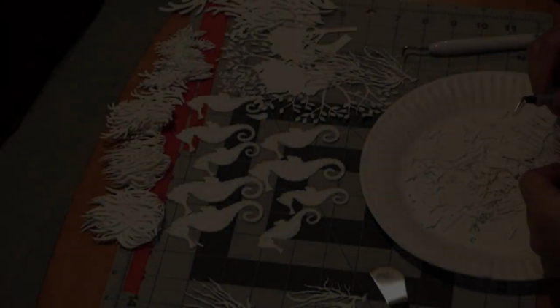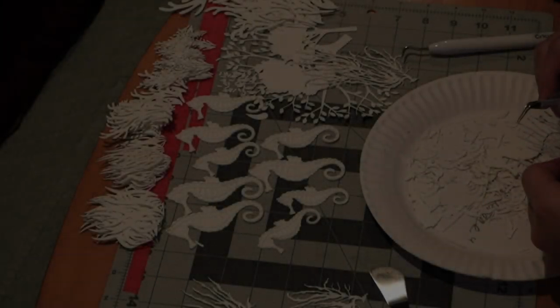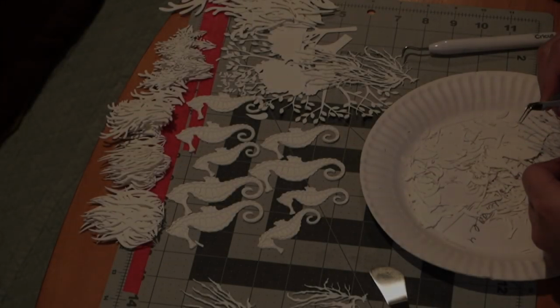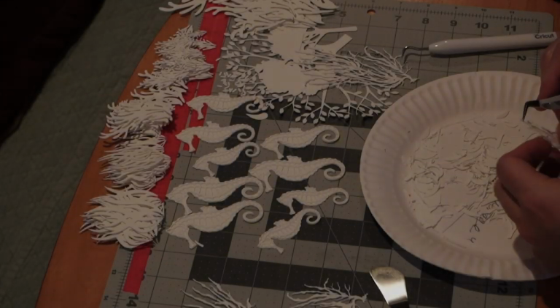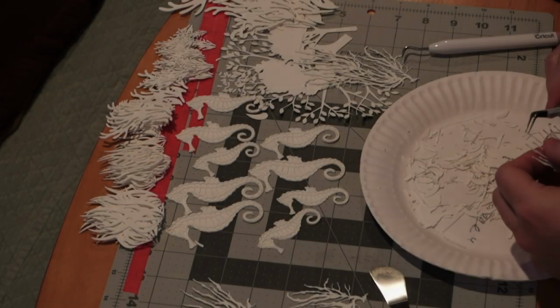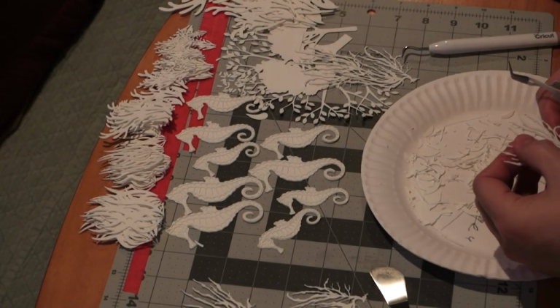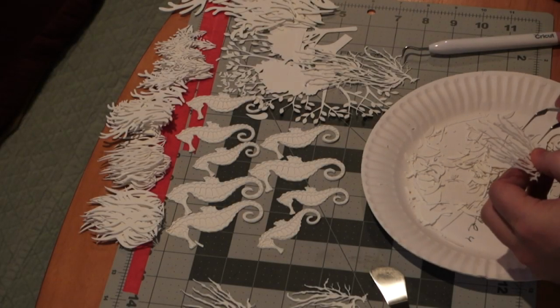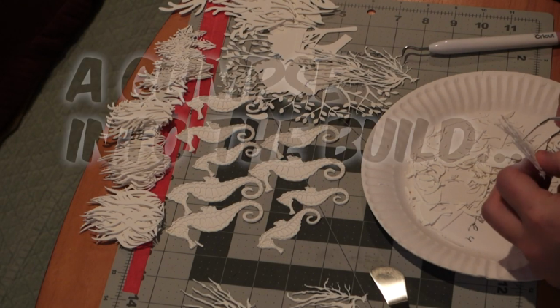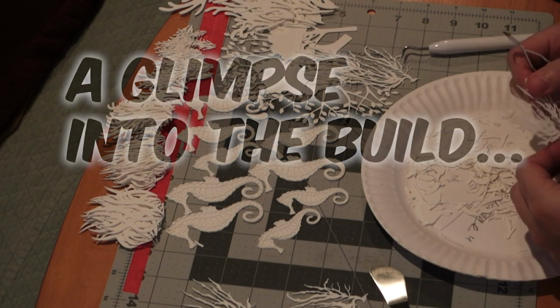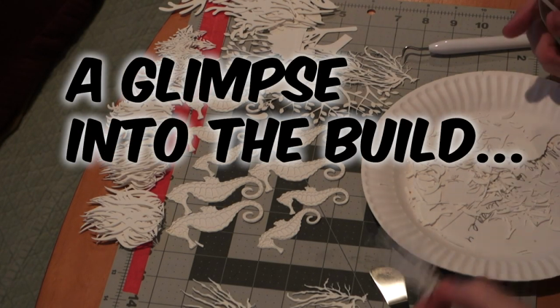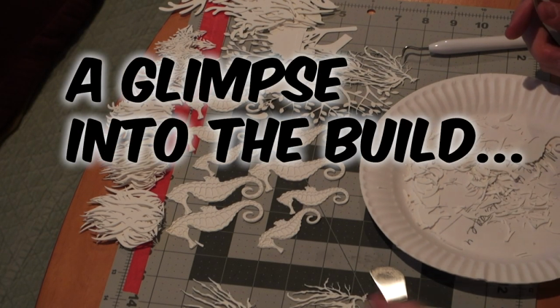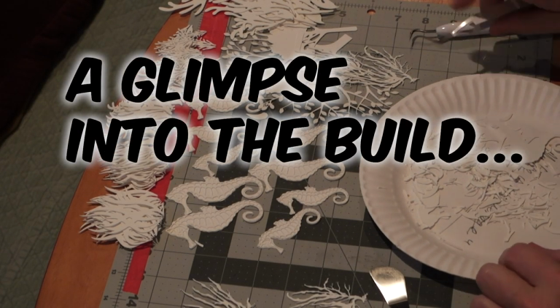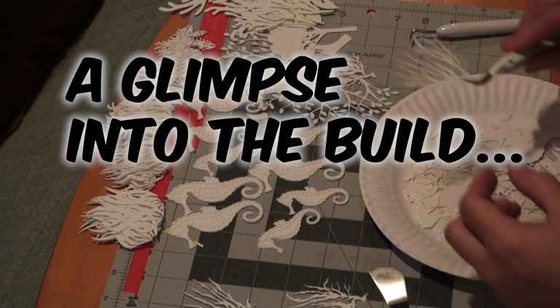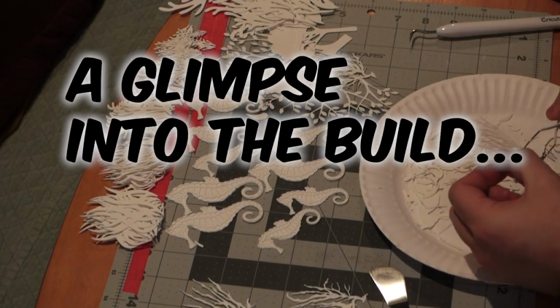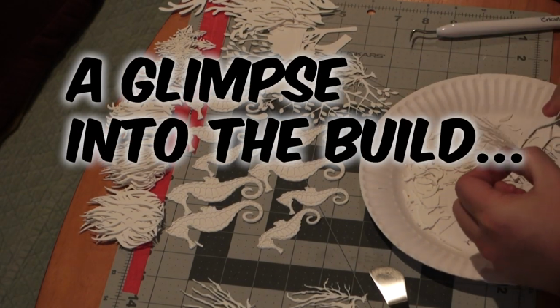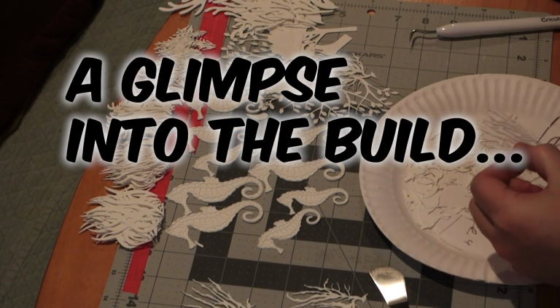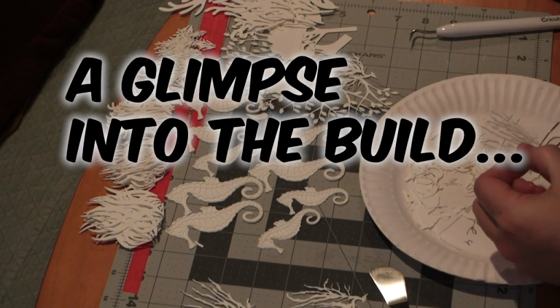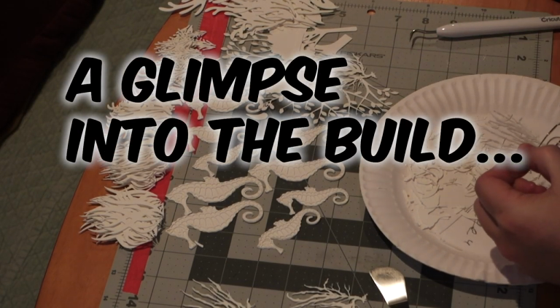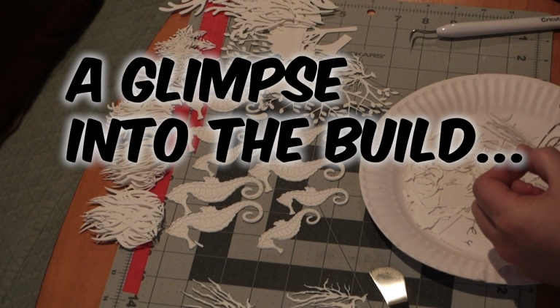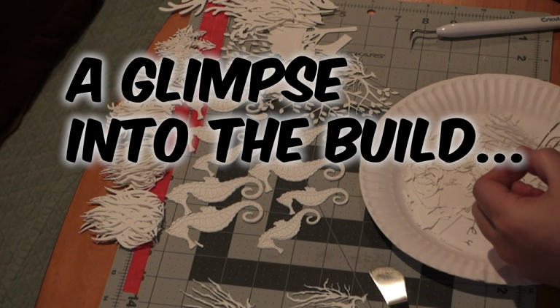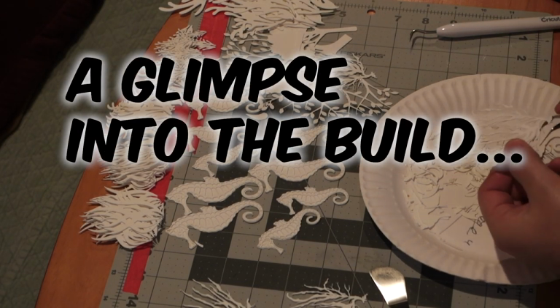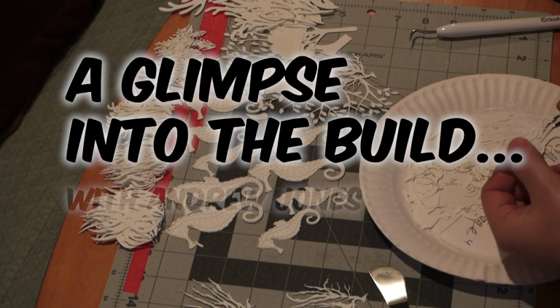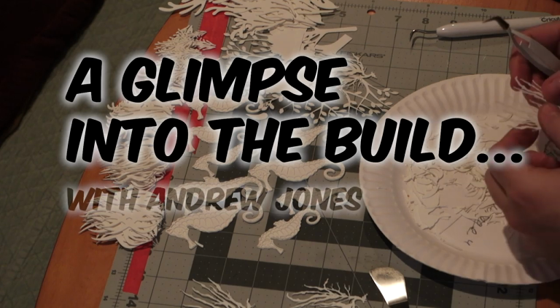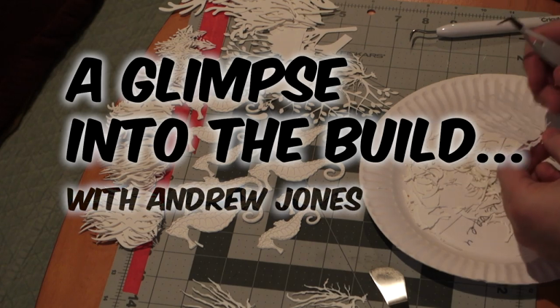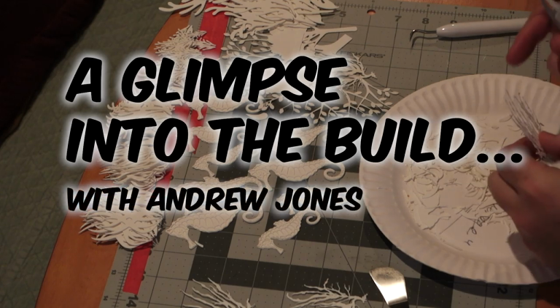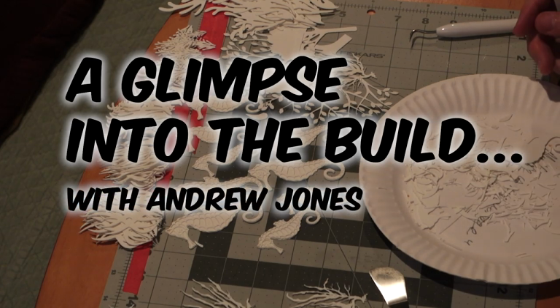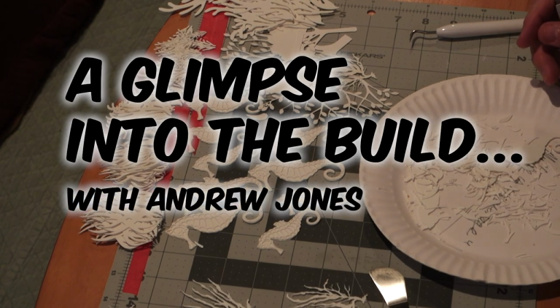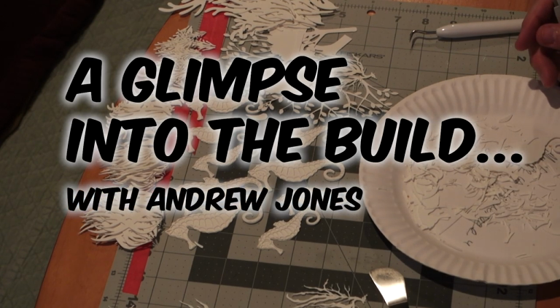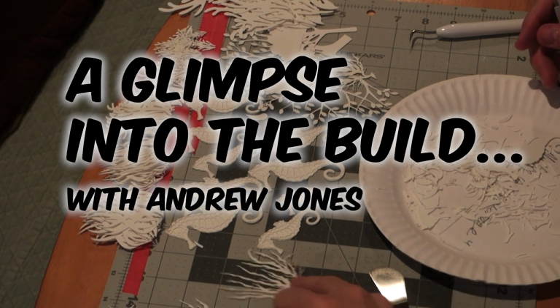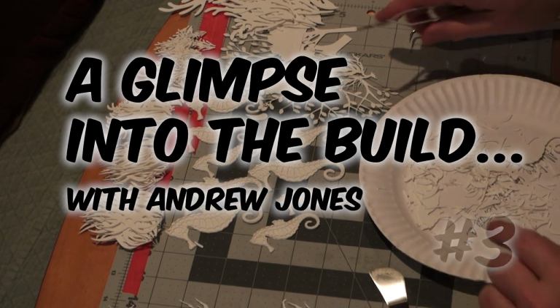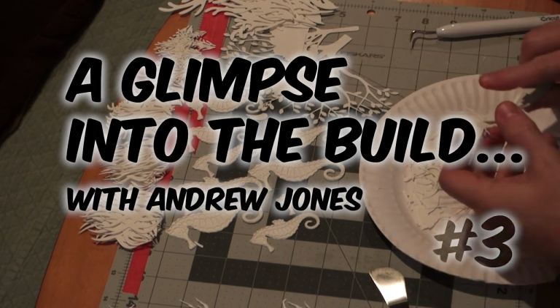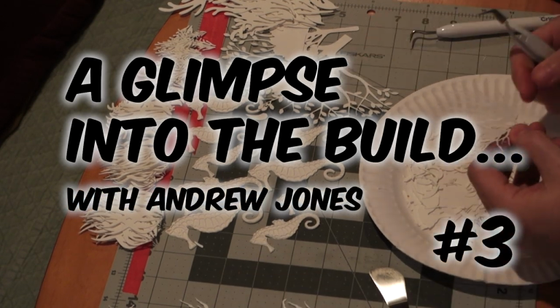Hello everyone, this is Andrew and welcome to a glimpse into the build with me, number three.